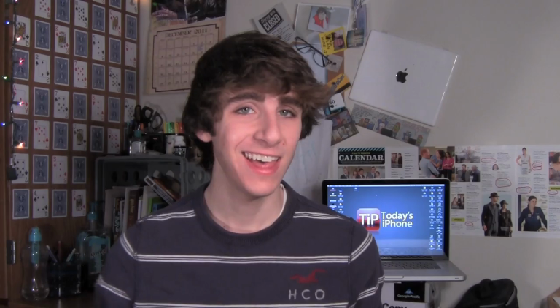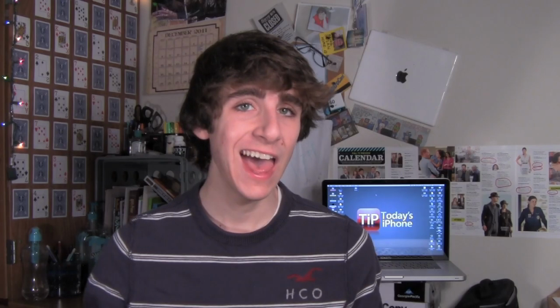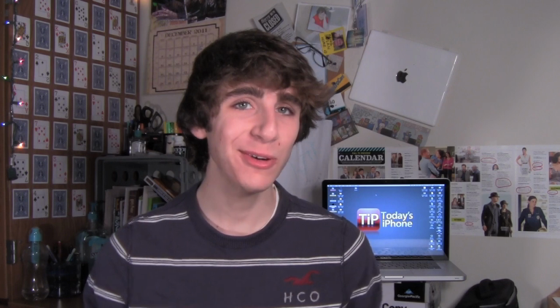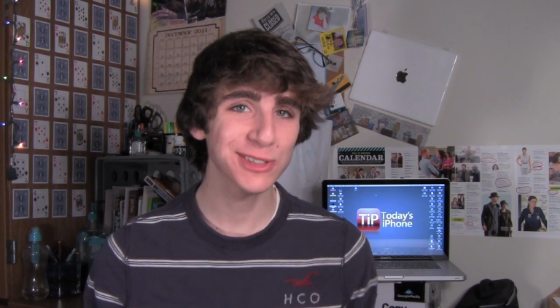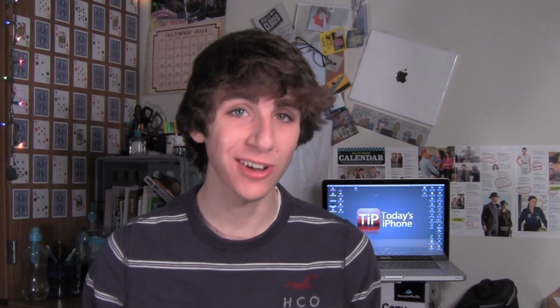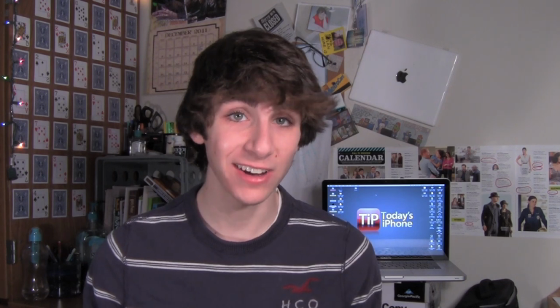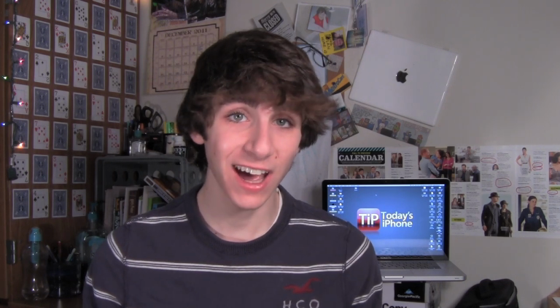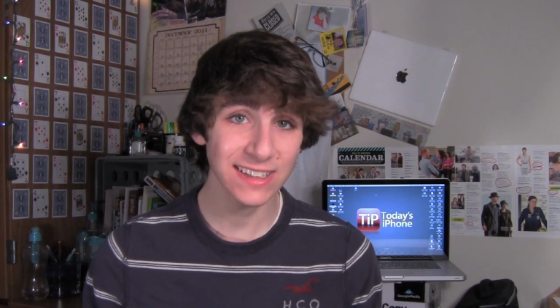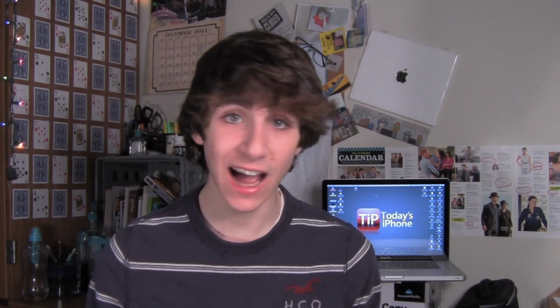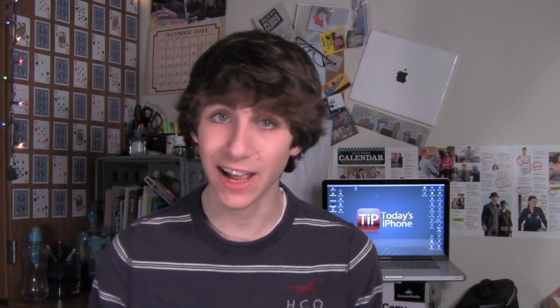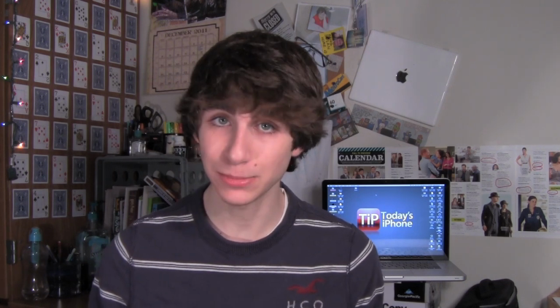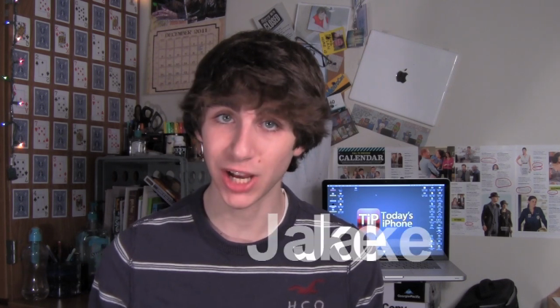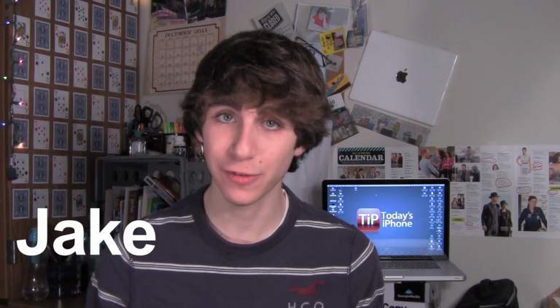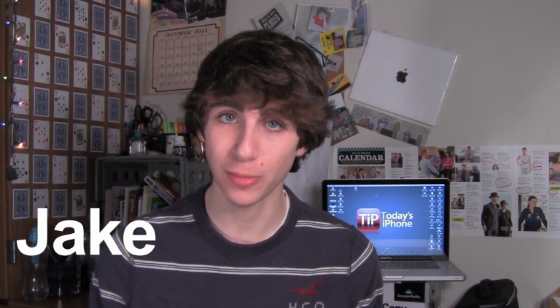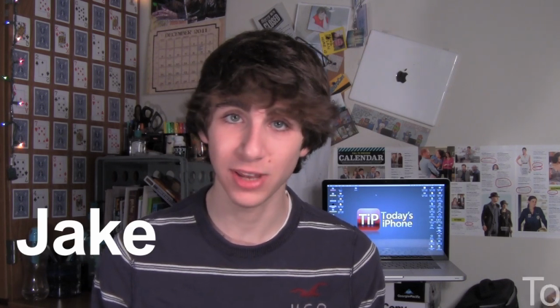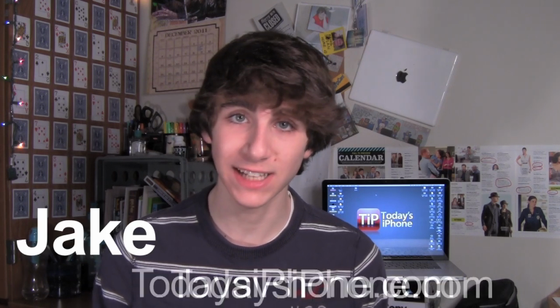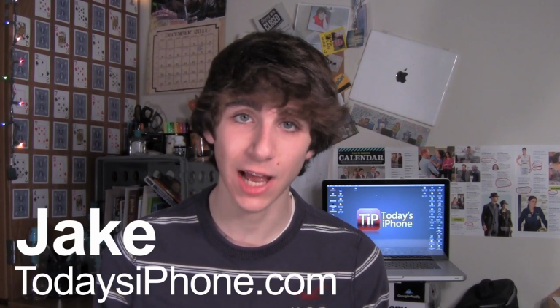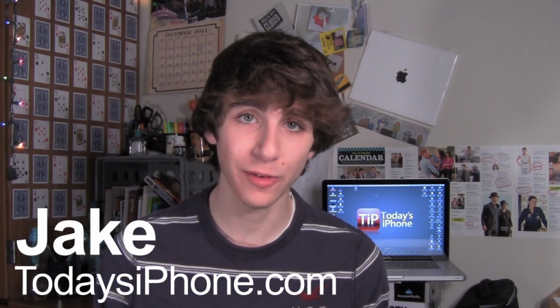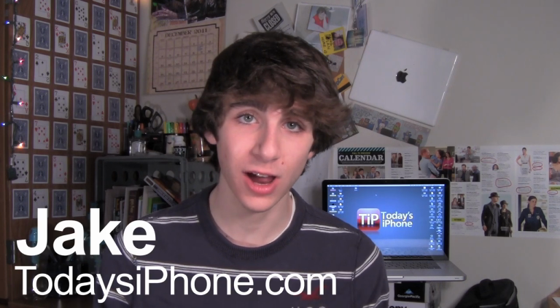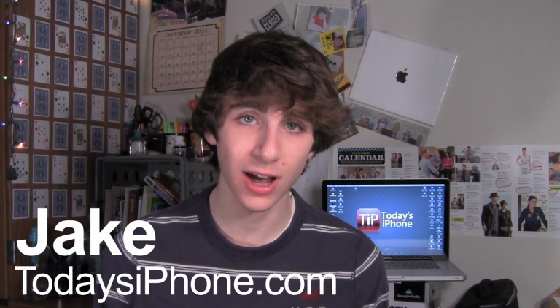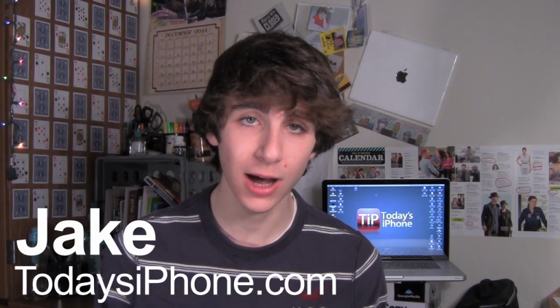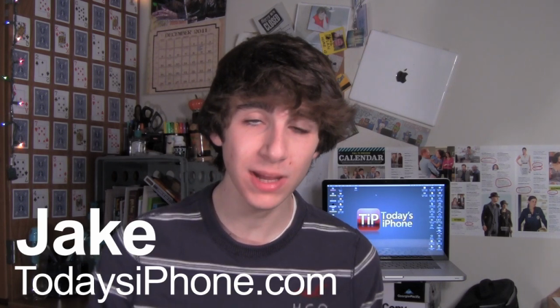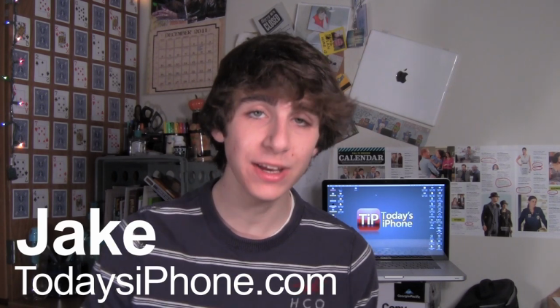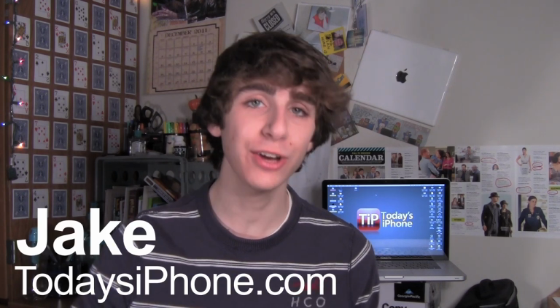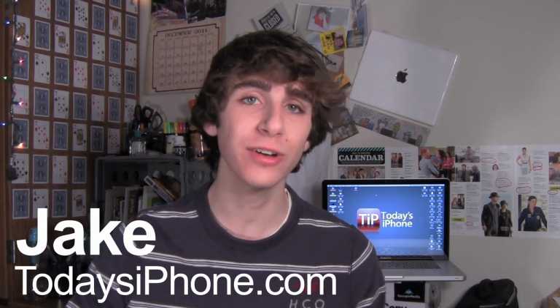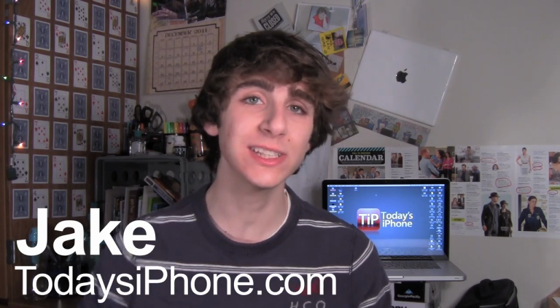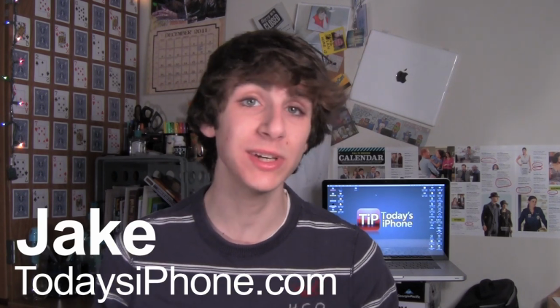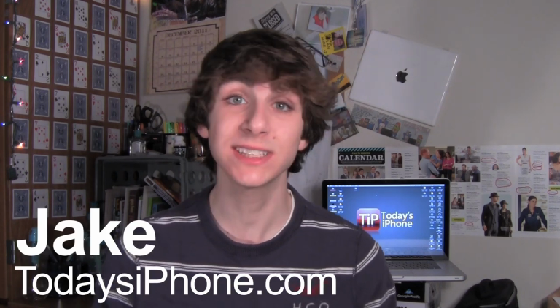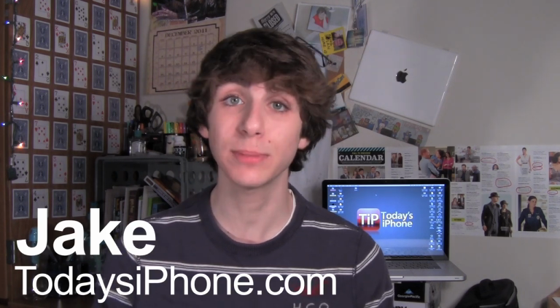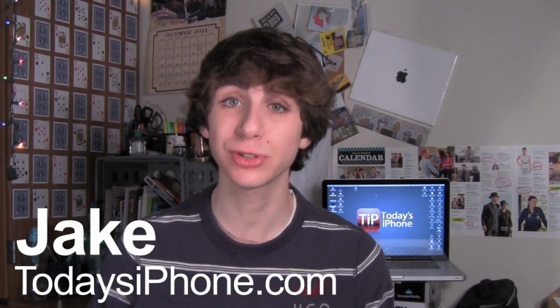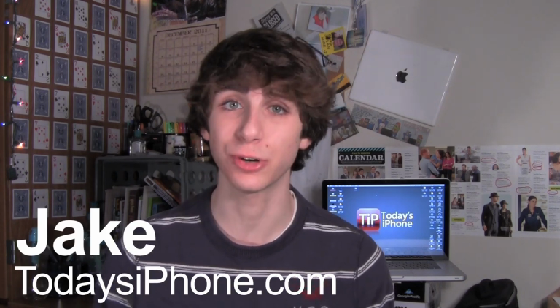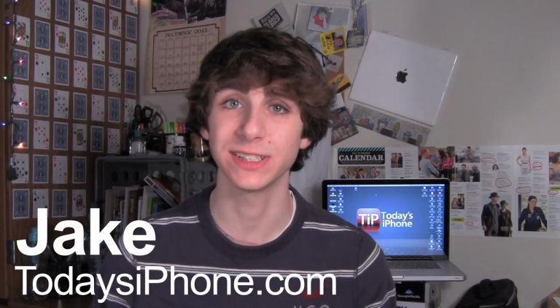Hey, what's going on guys? I am Jake from todaysiphone.com and here are this week's top stories.